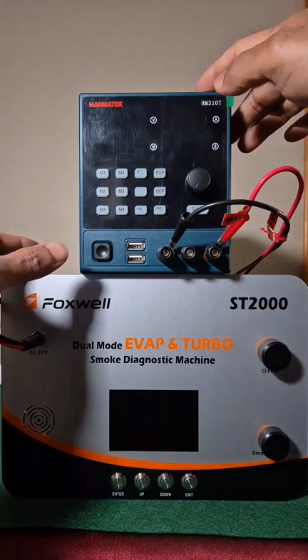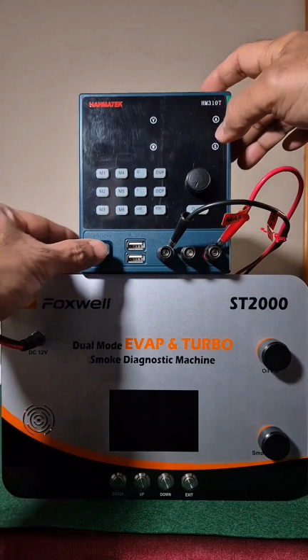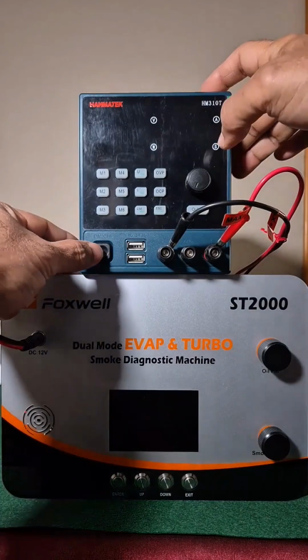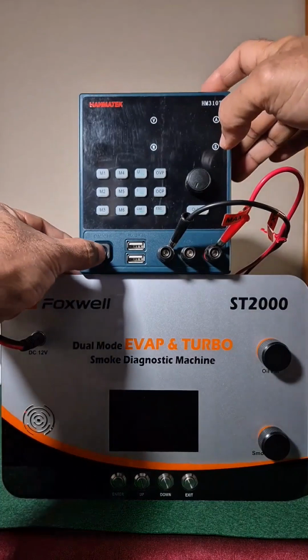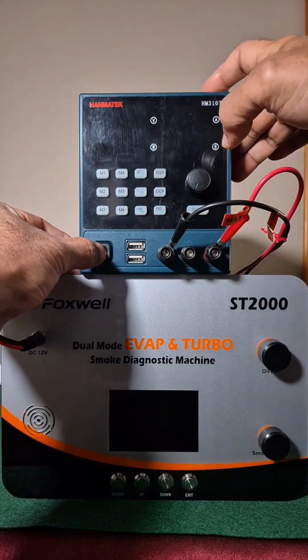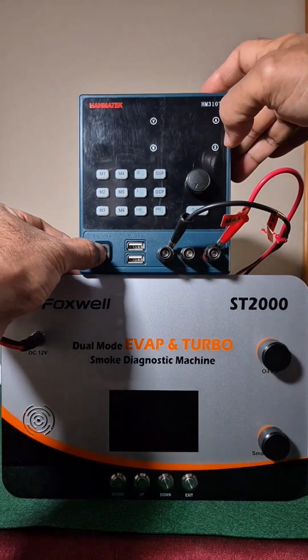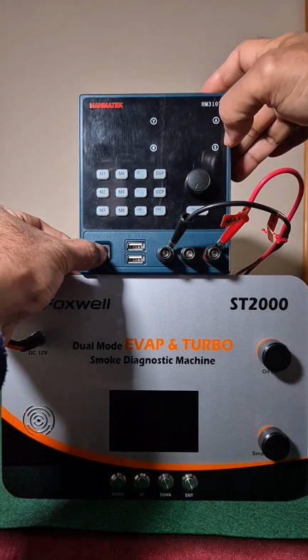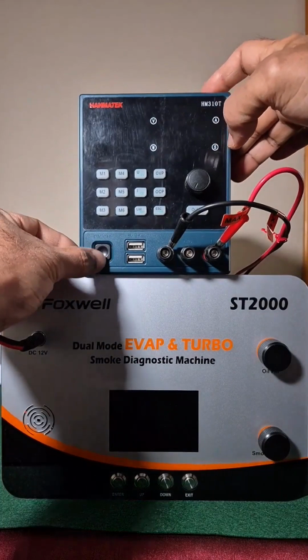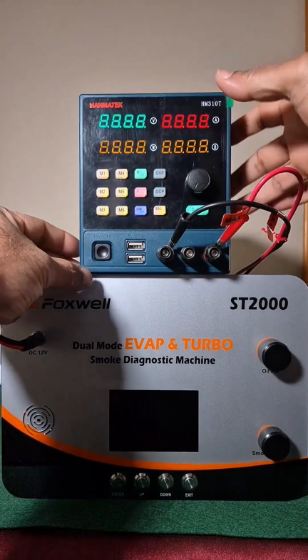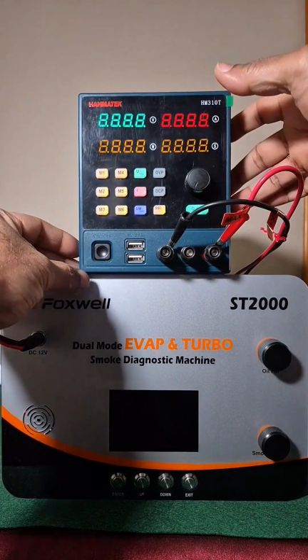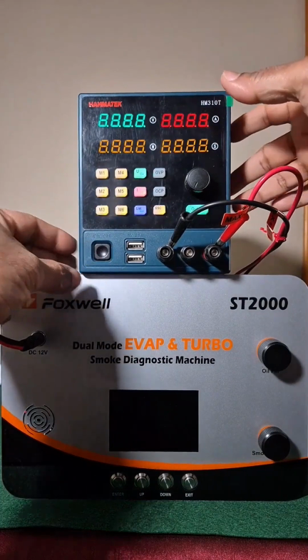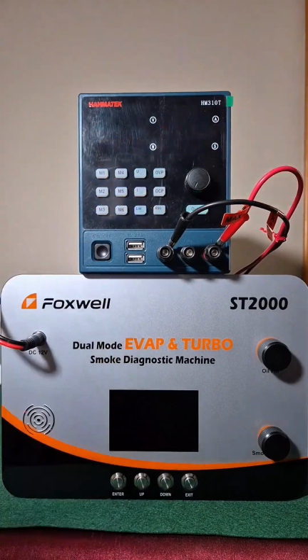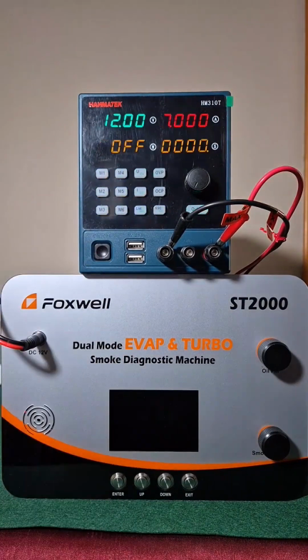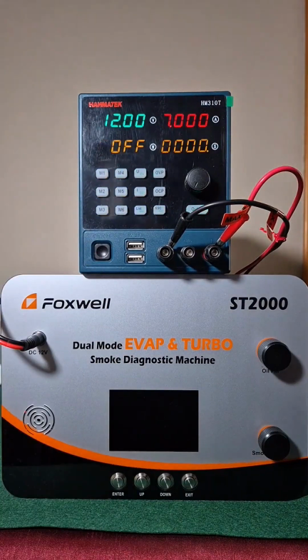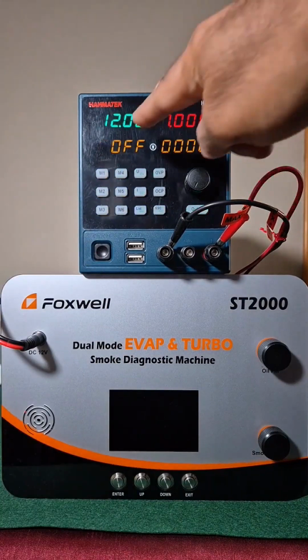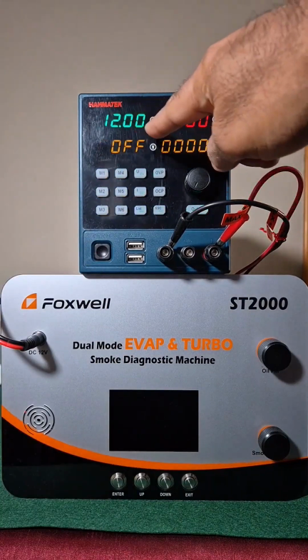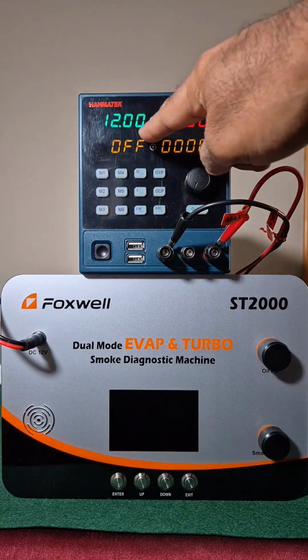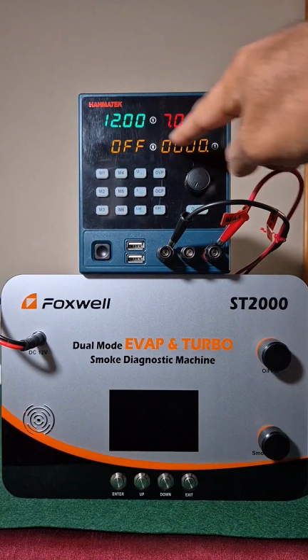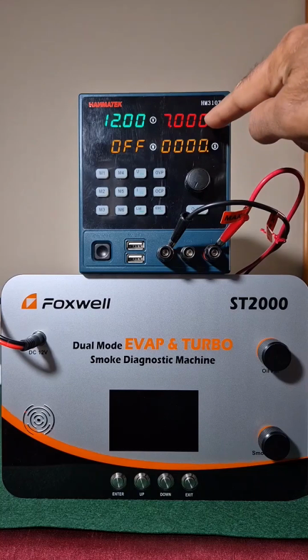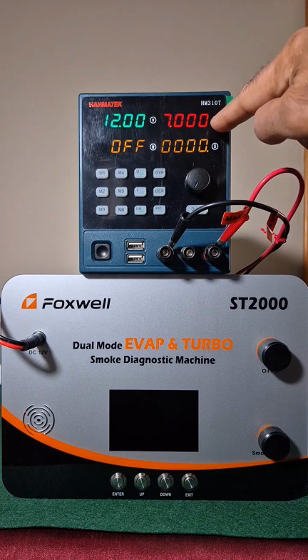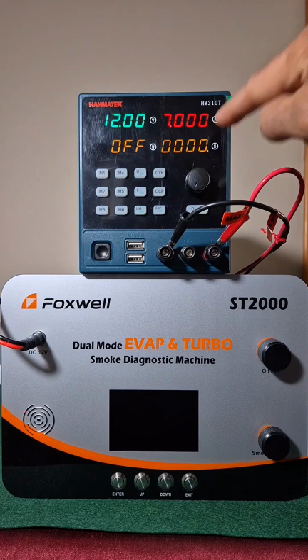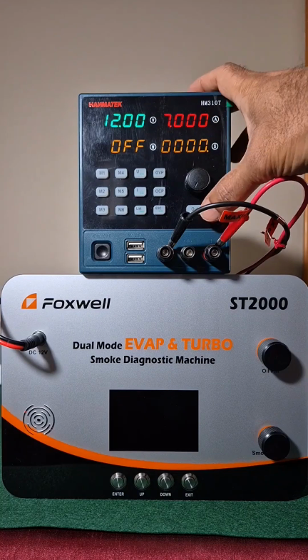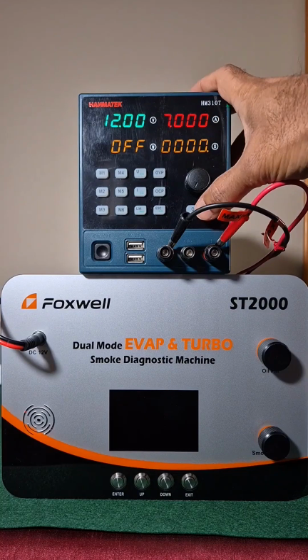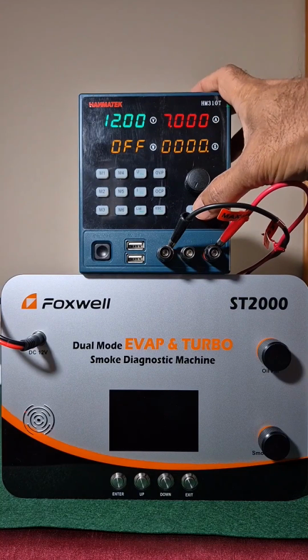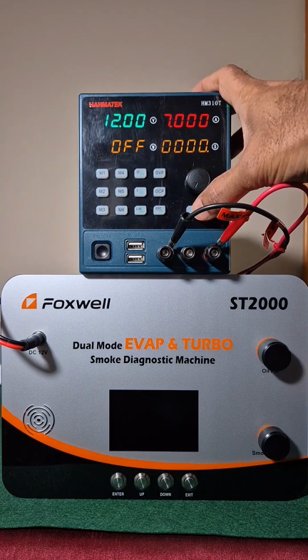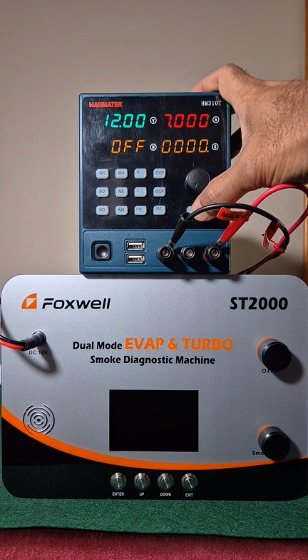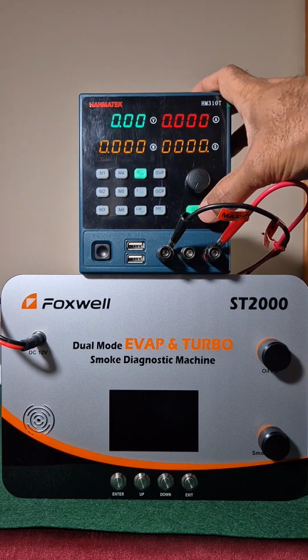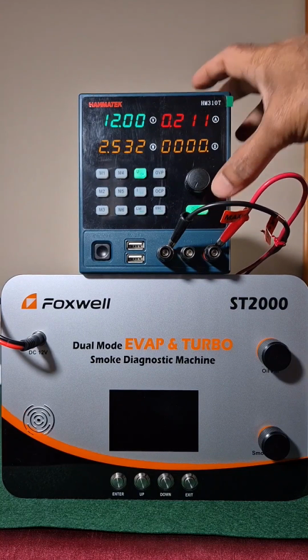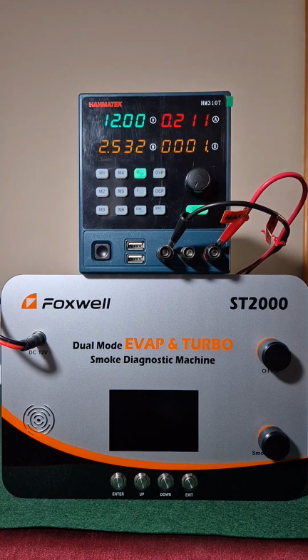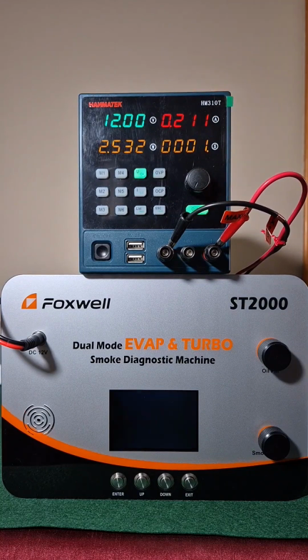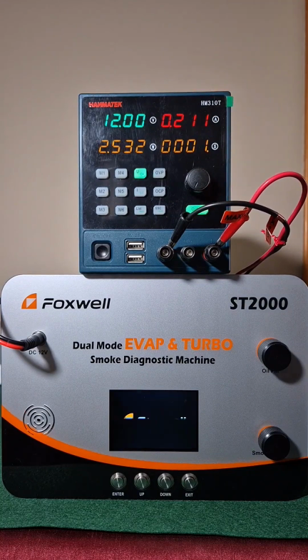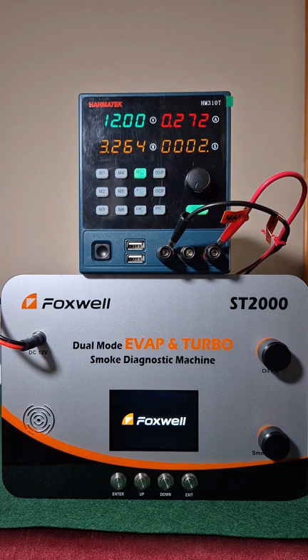For January 2025, this ST2000 is a new evap and turbo diagnostic machine from Foxwell.